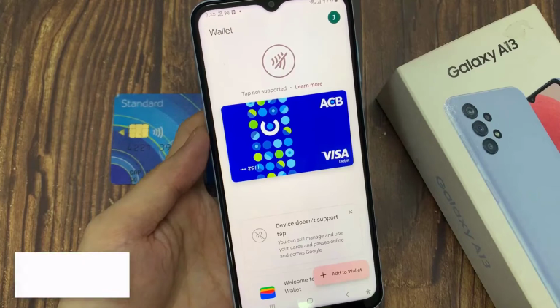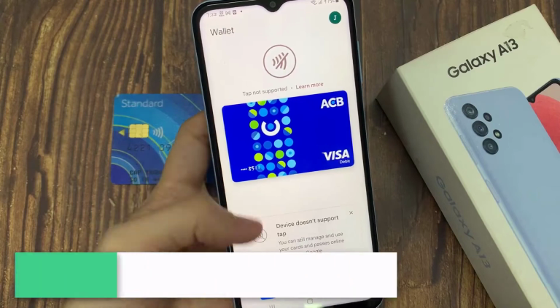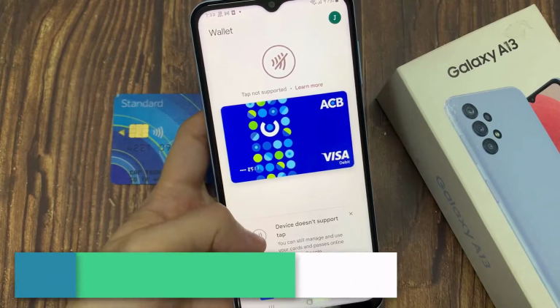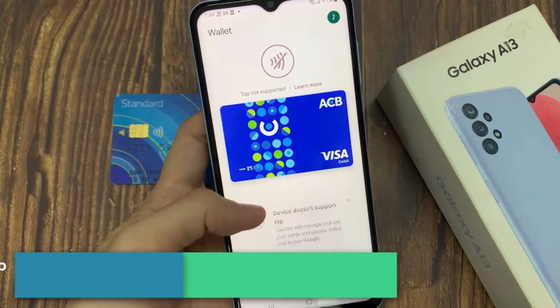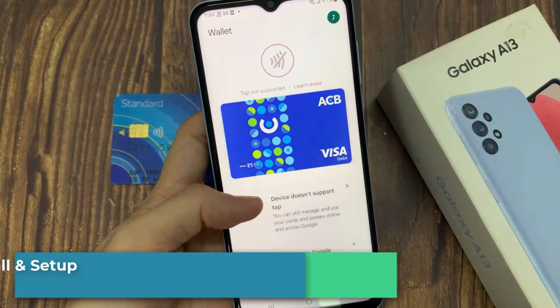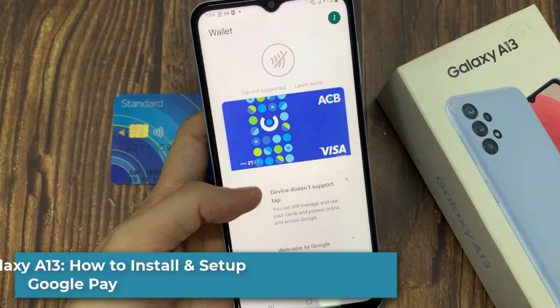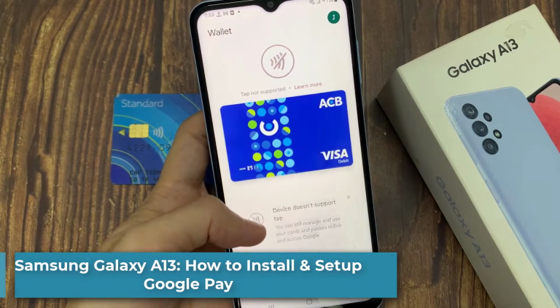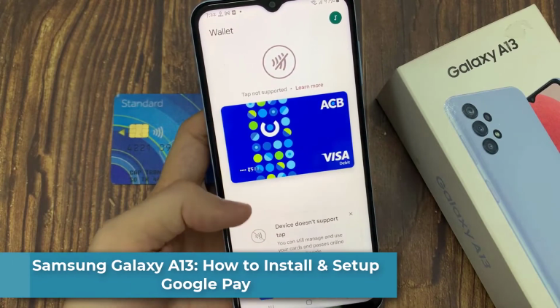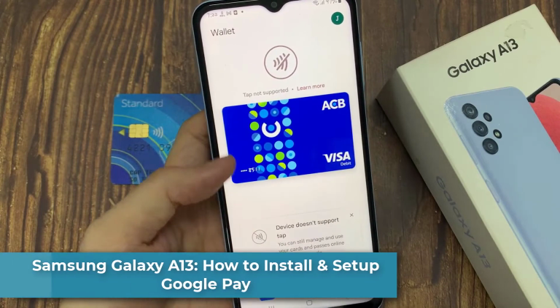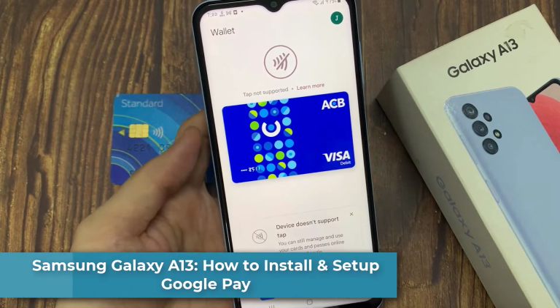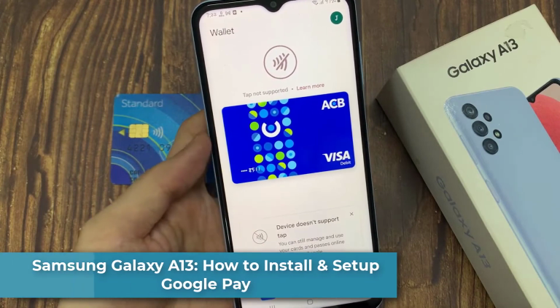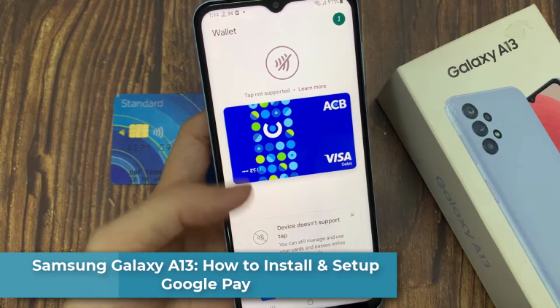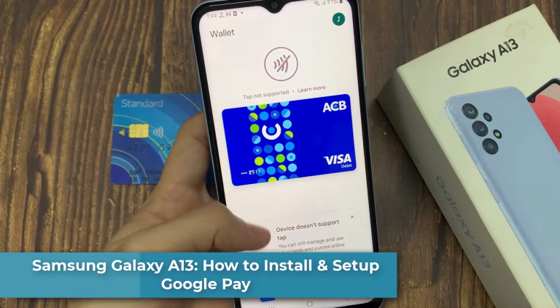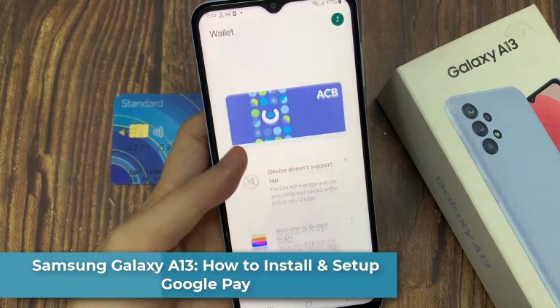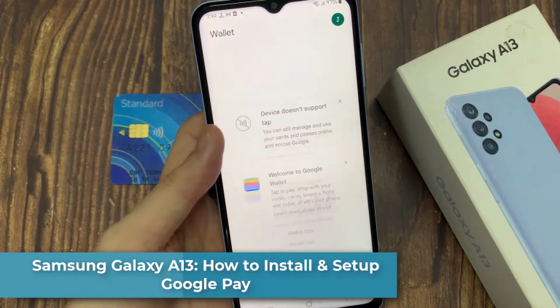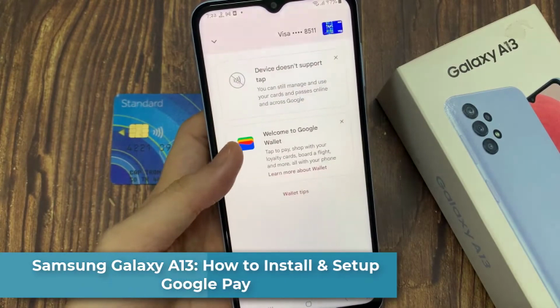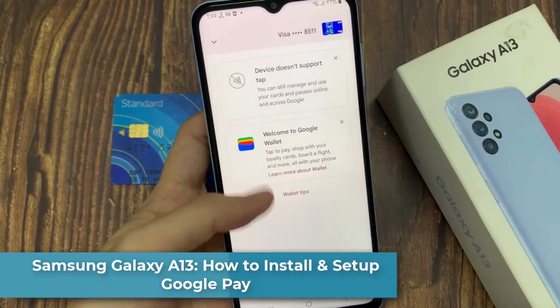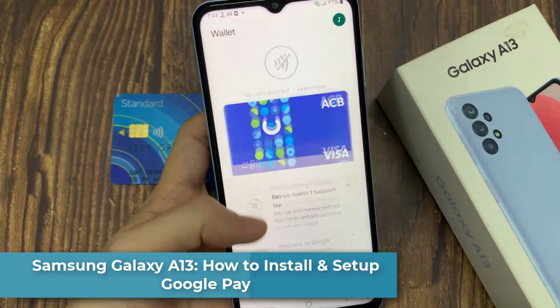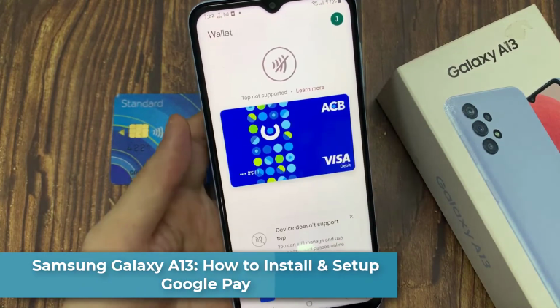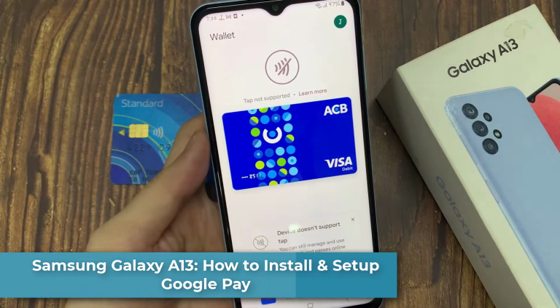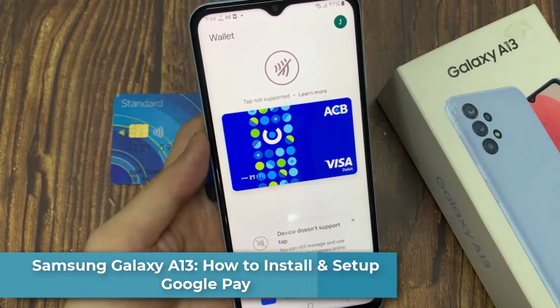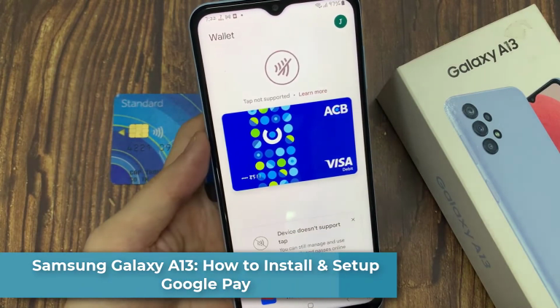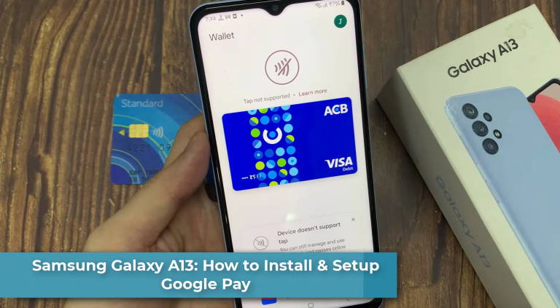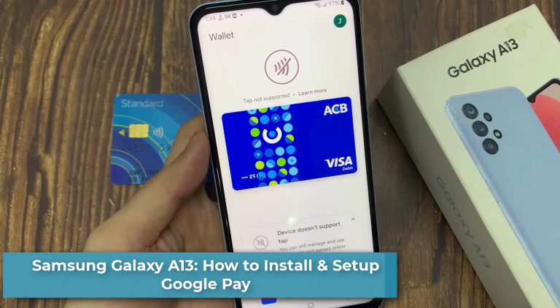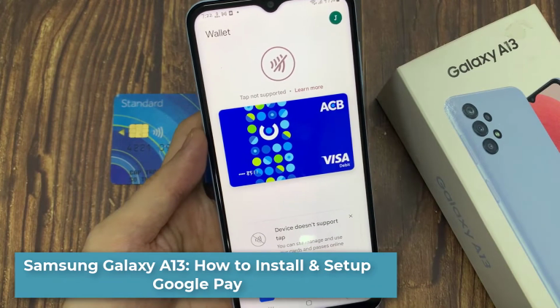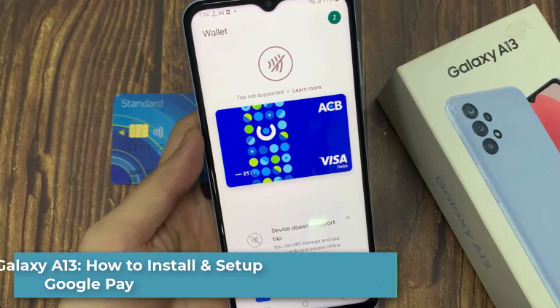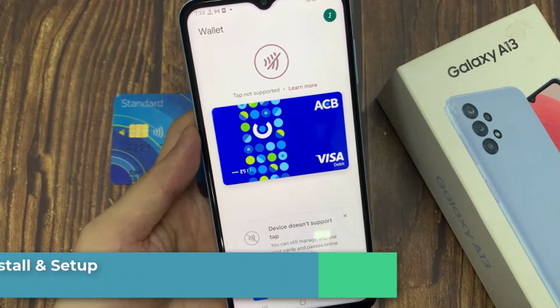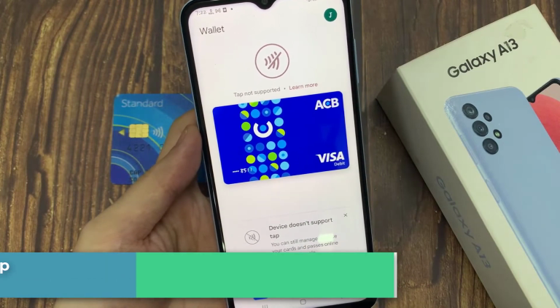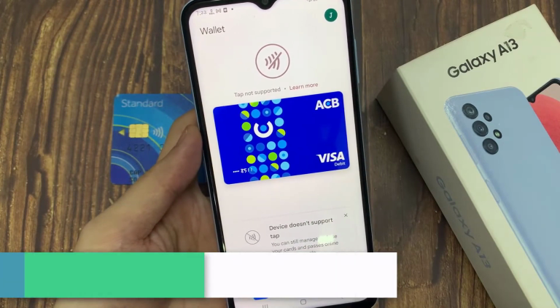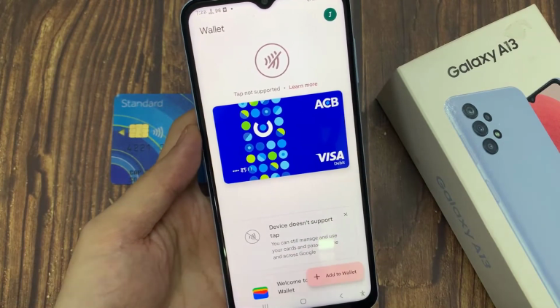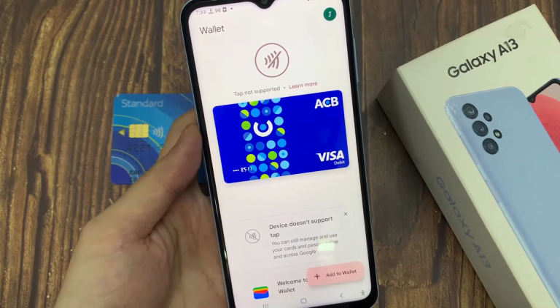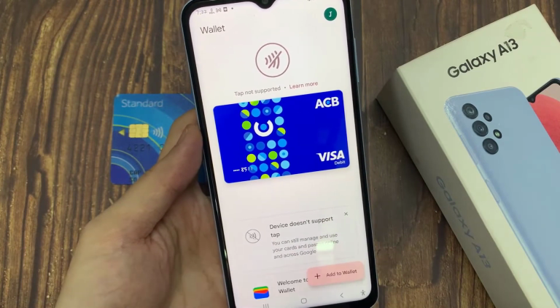Hi everyone! In this video, we're going to take a look at how you can install and set up Google Pay on the Samsung Galaxy A13.